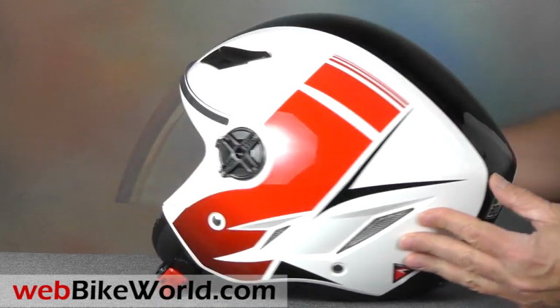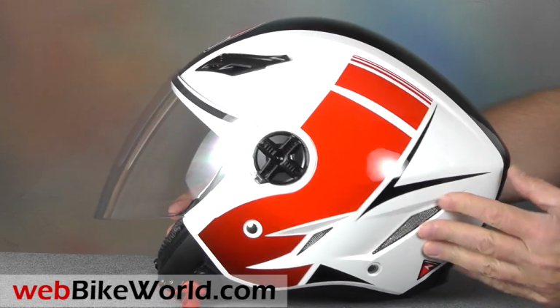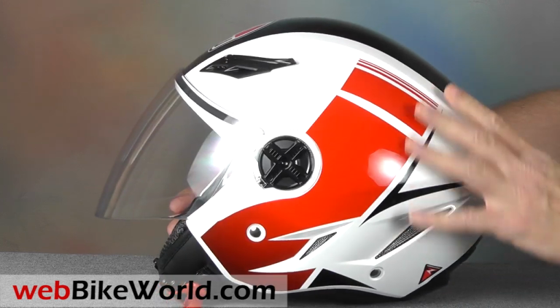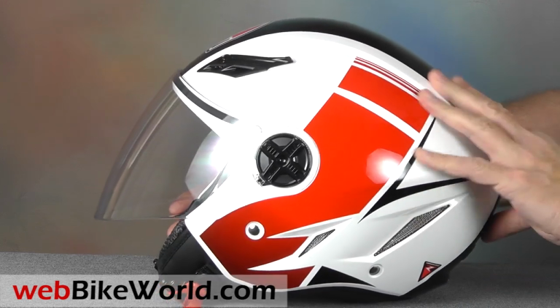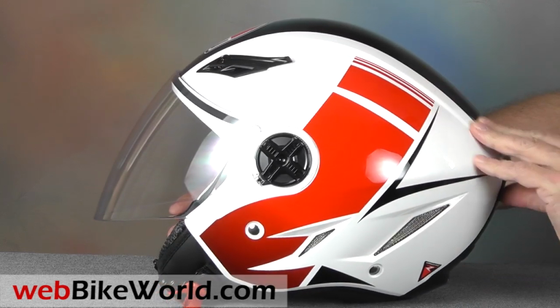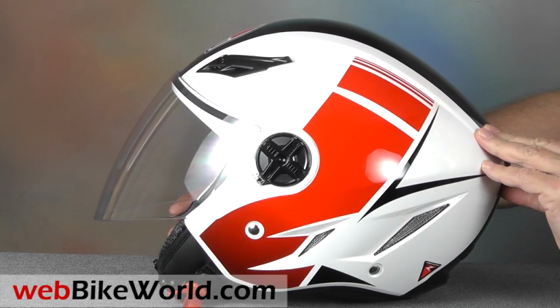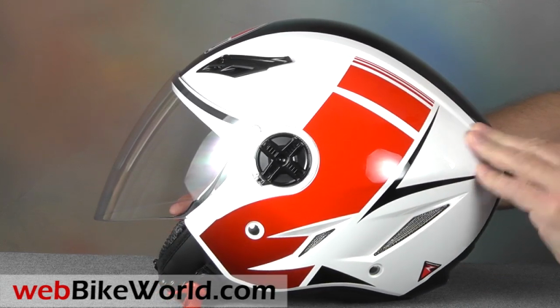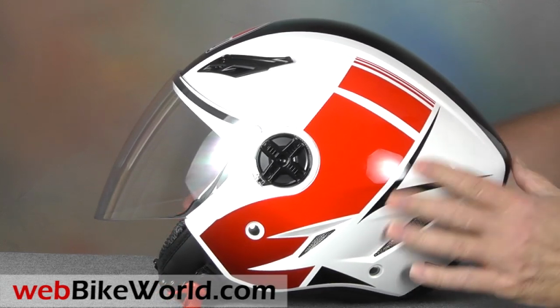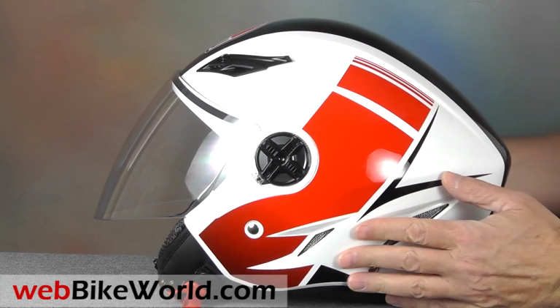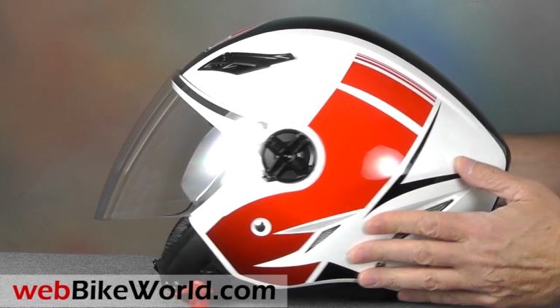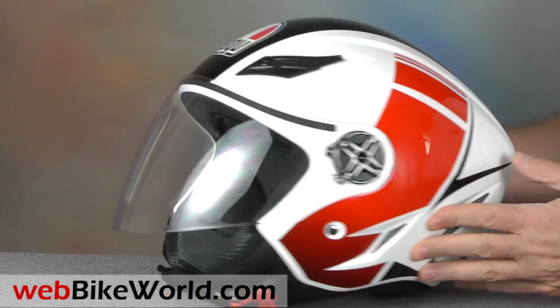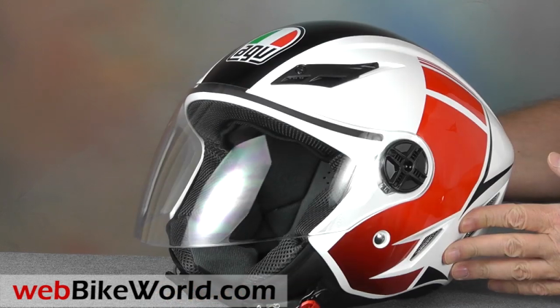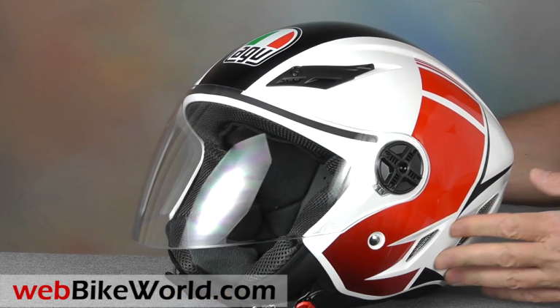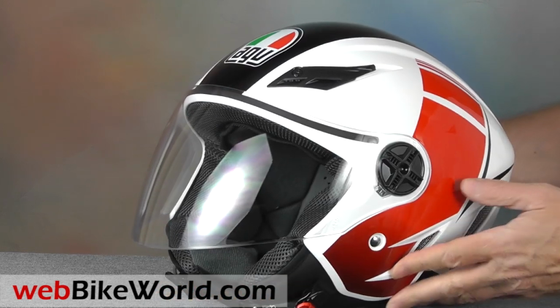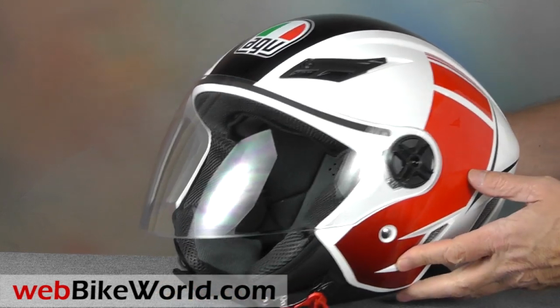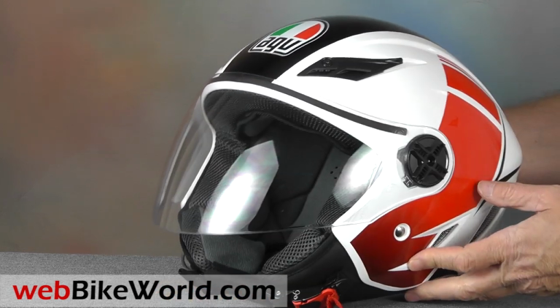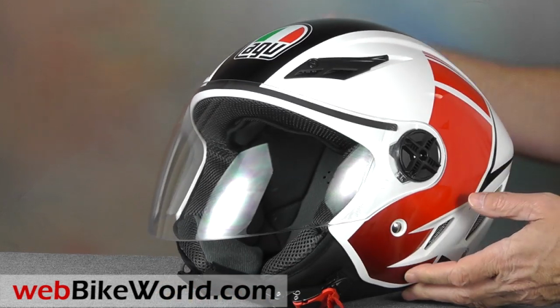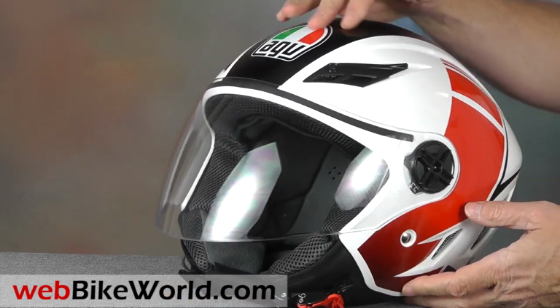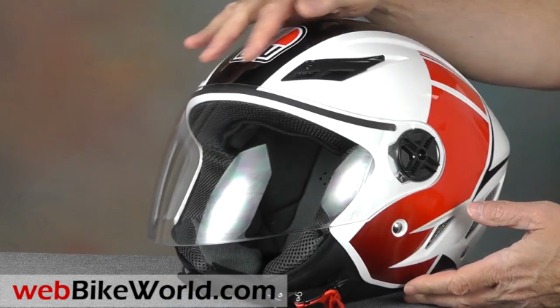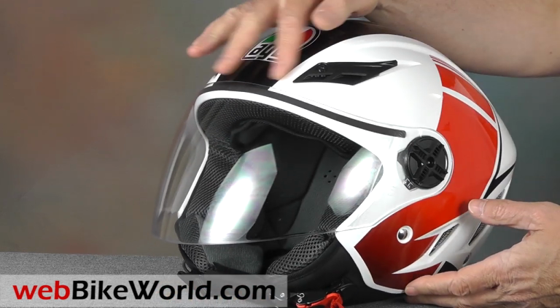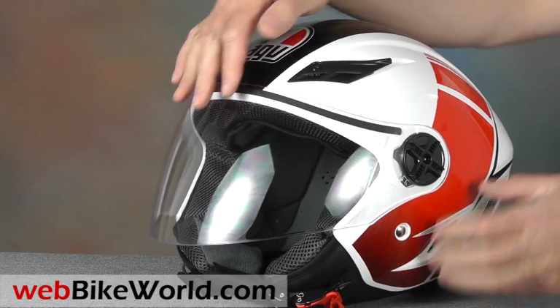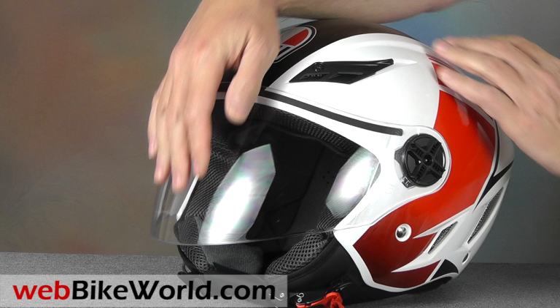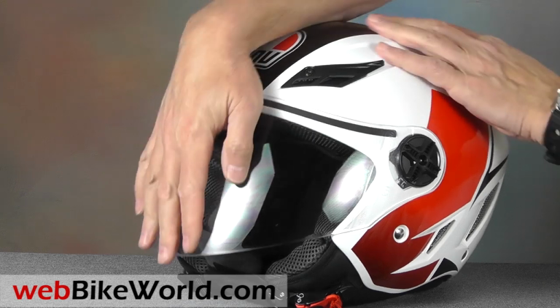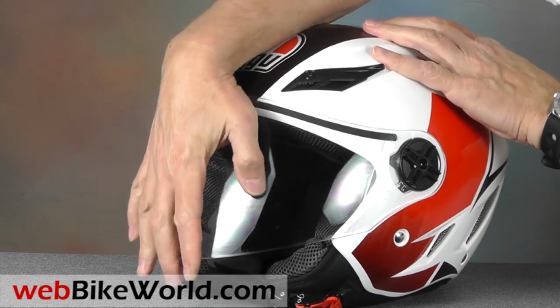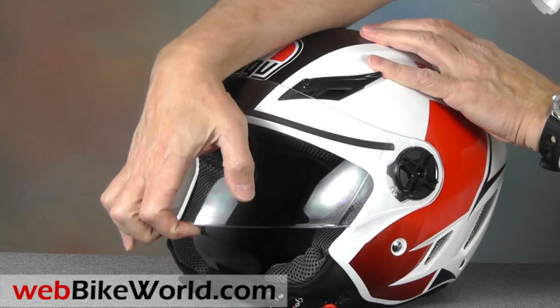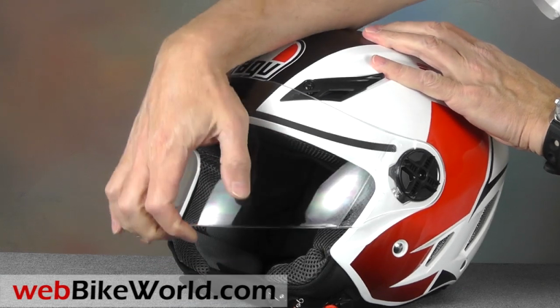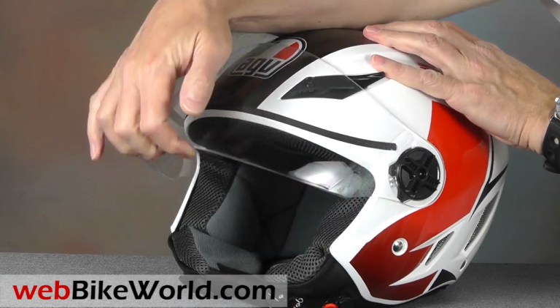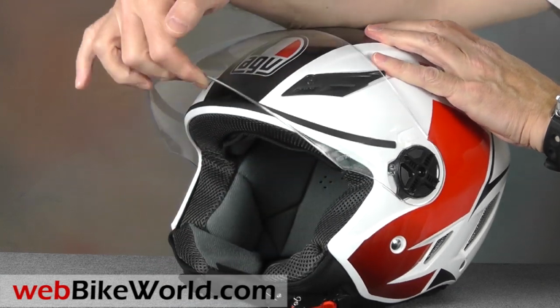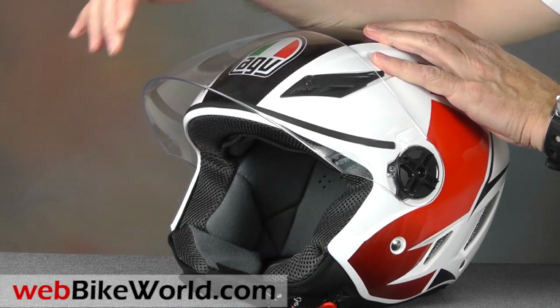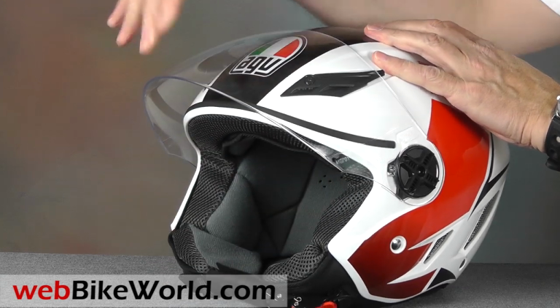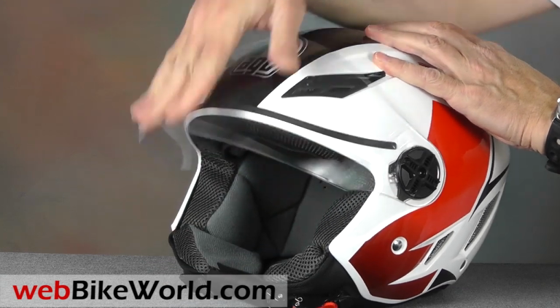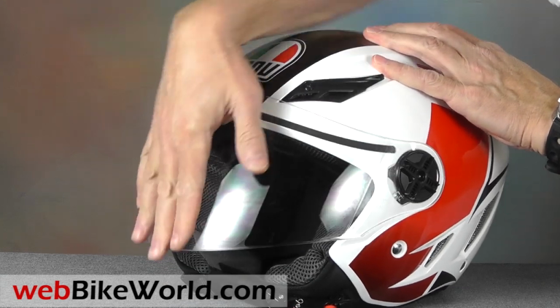The face shield is big and easy to use. It rotates through five detents and it has excellent optical qualities.